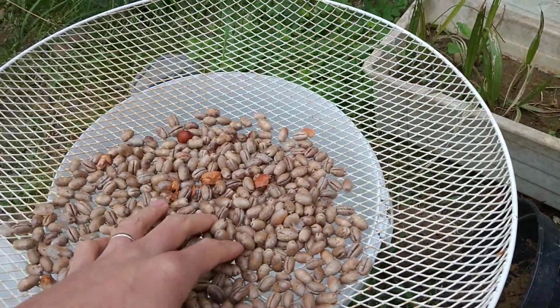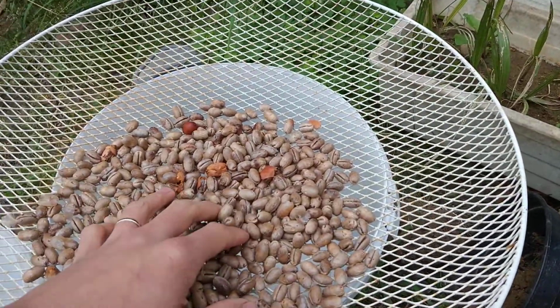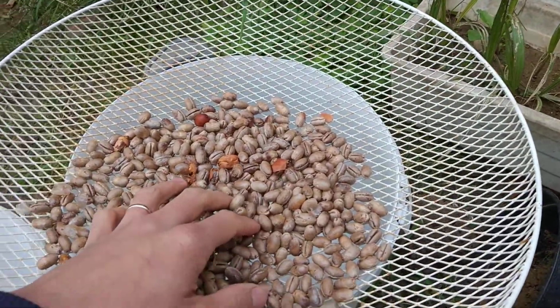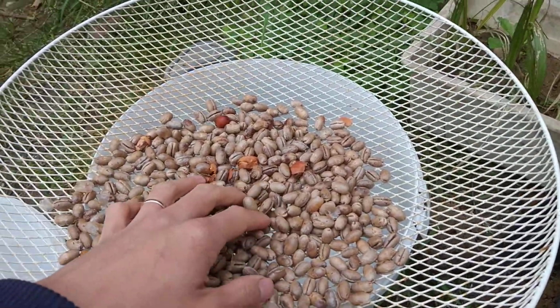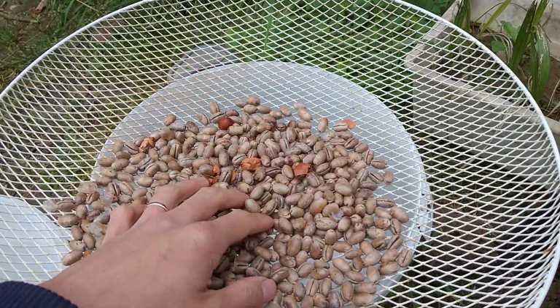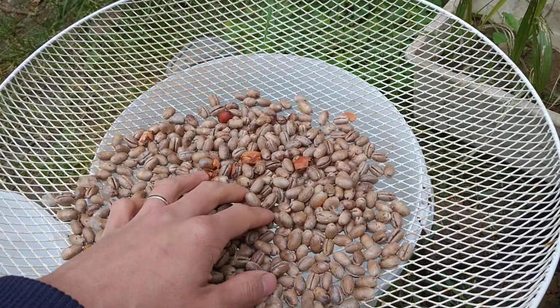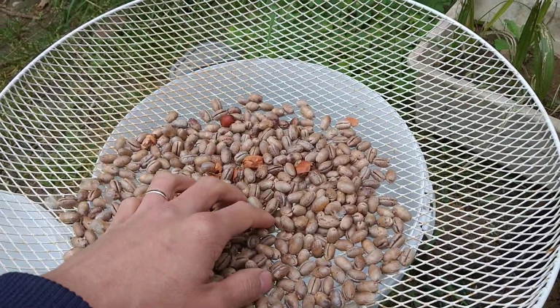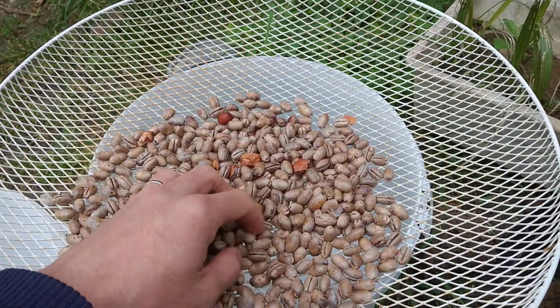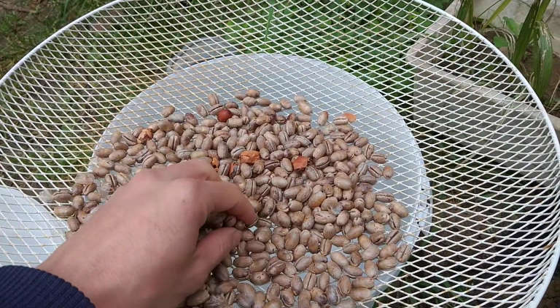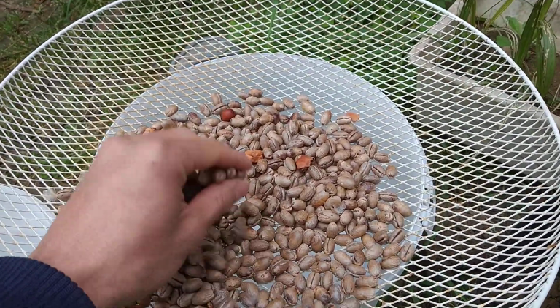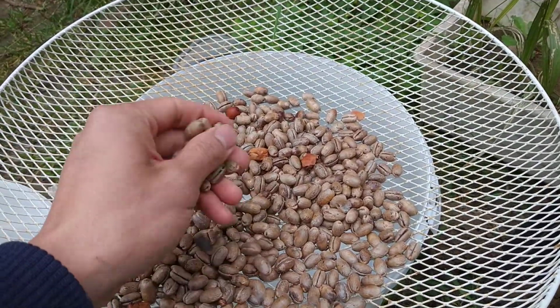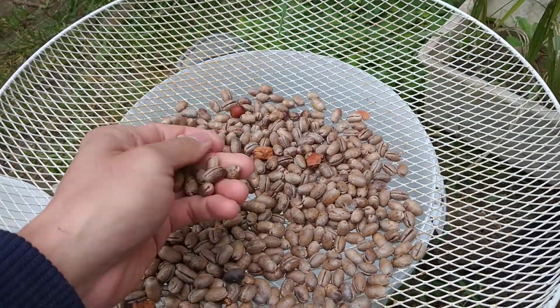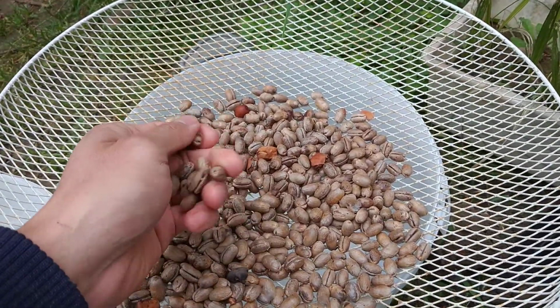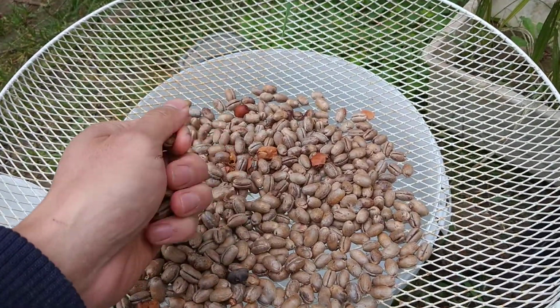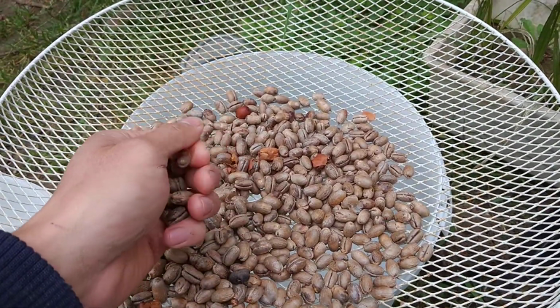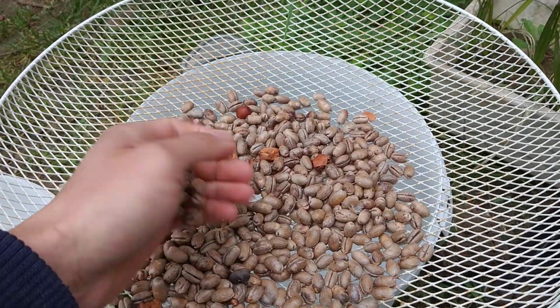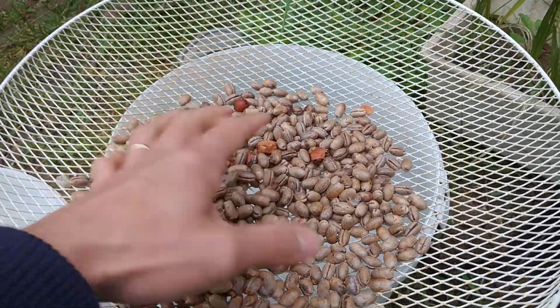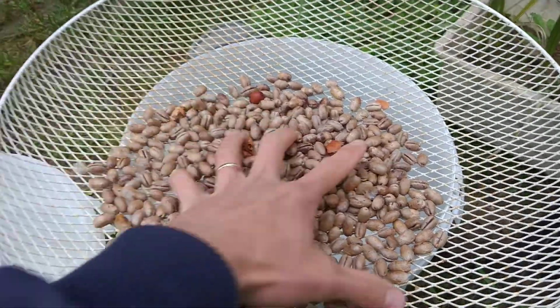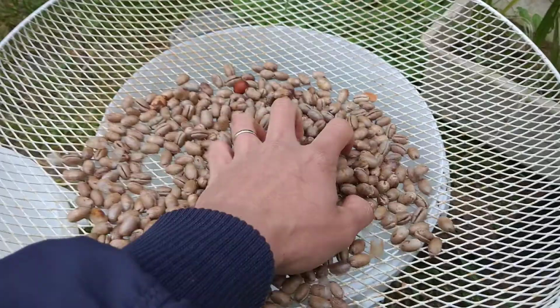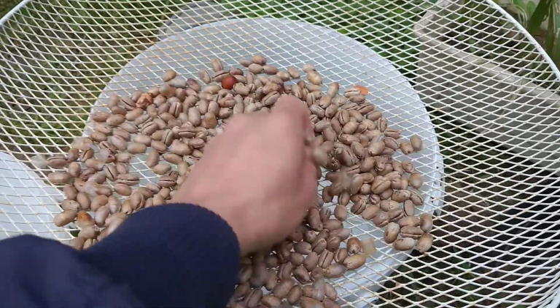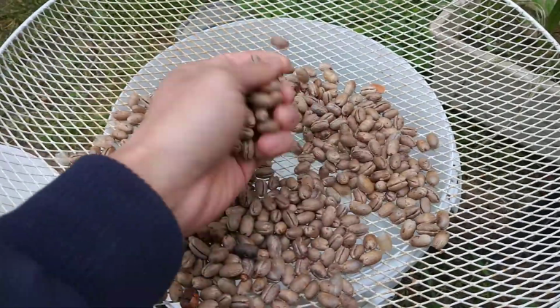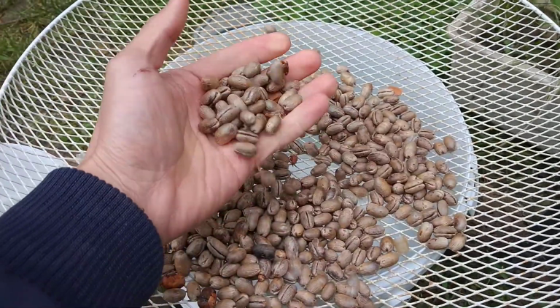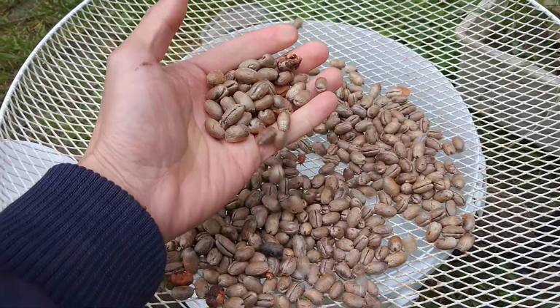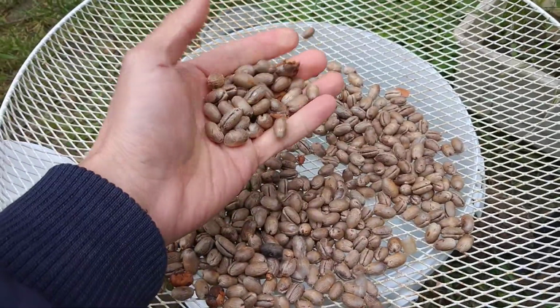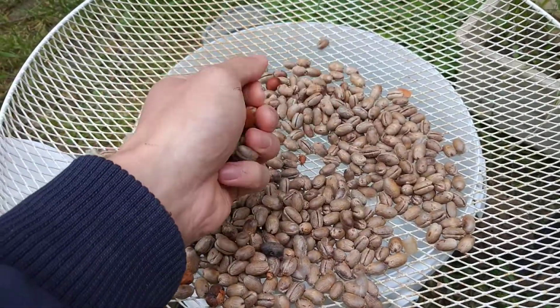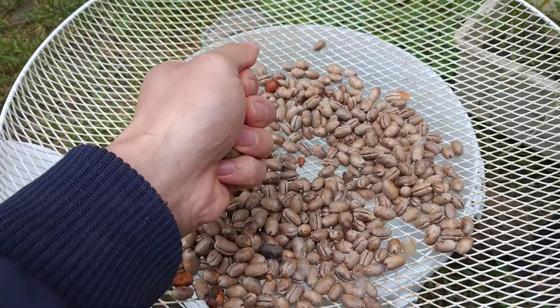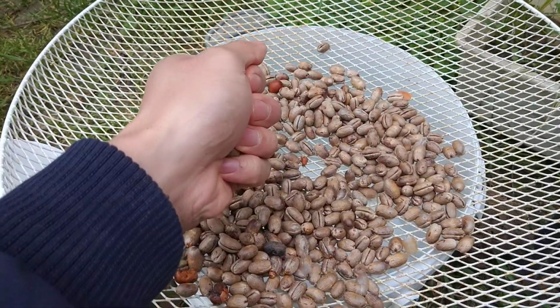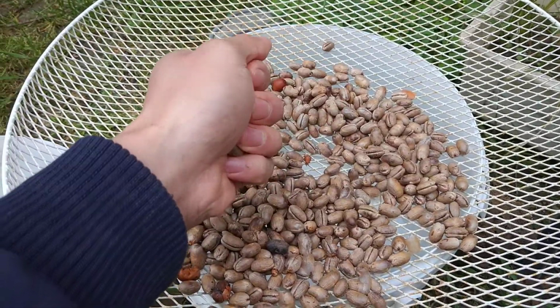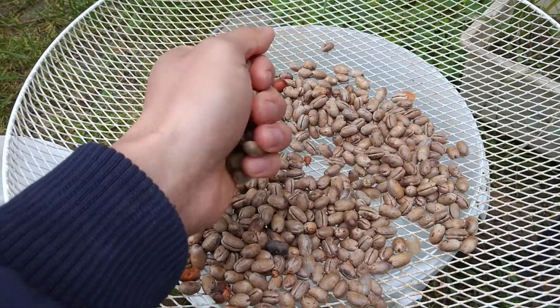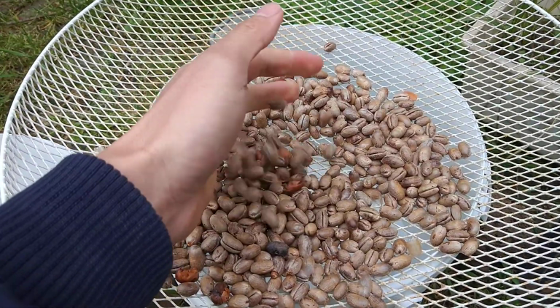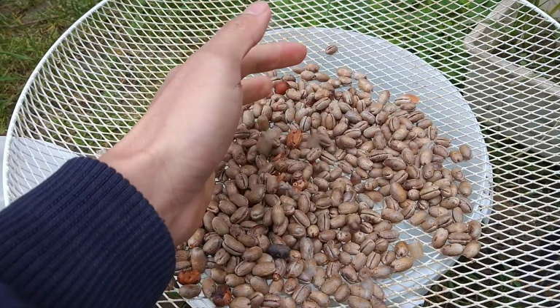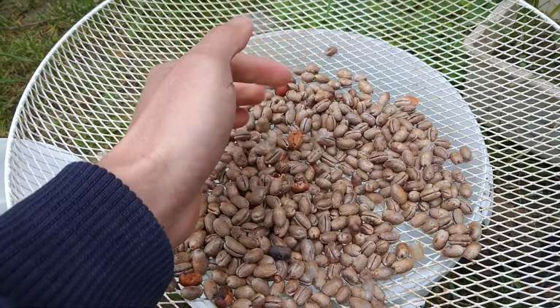Today we're going to have a look at the Washingtonia at the beginning. This is a seed.